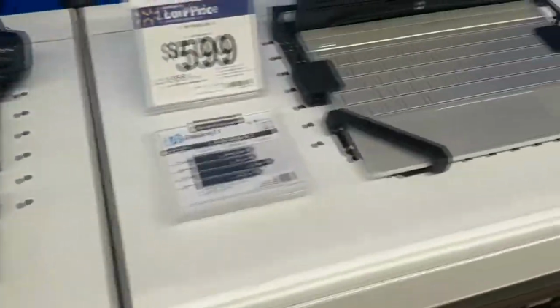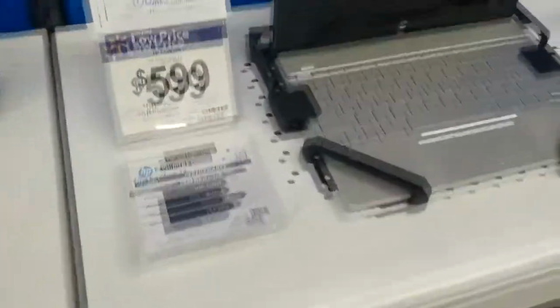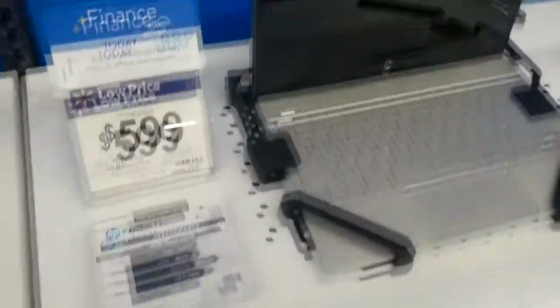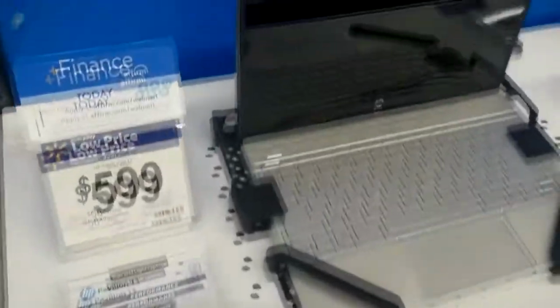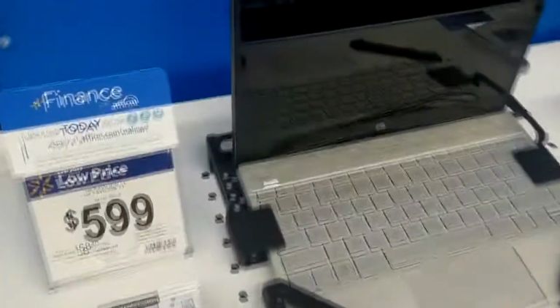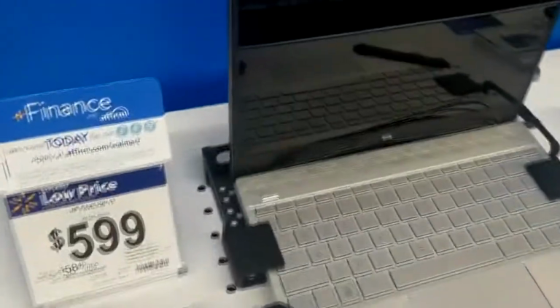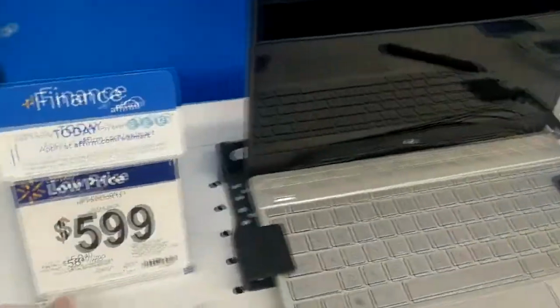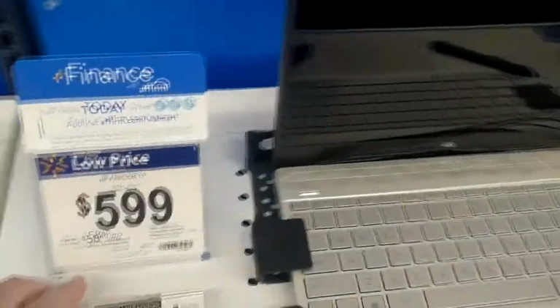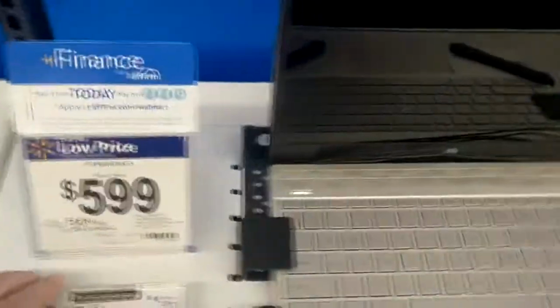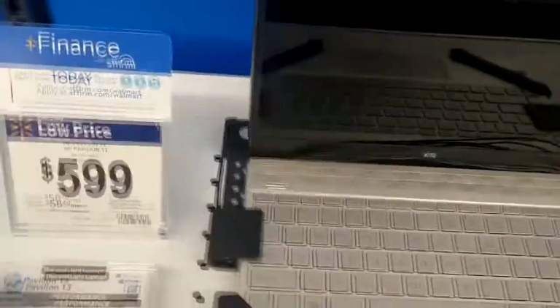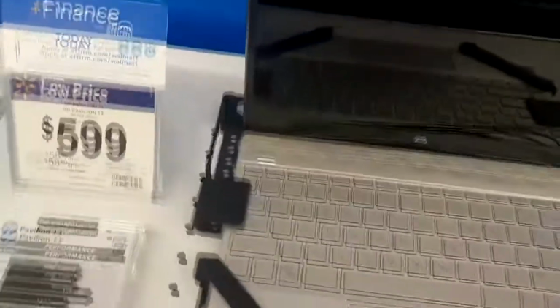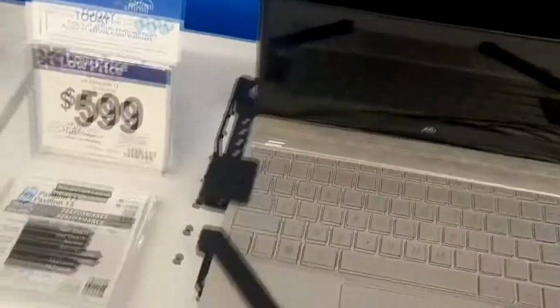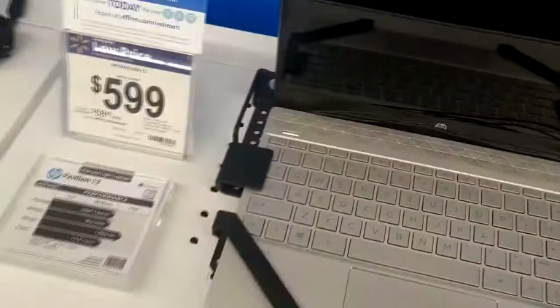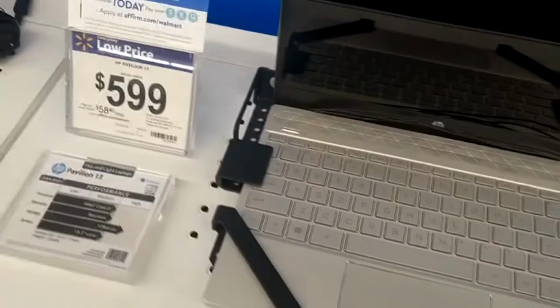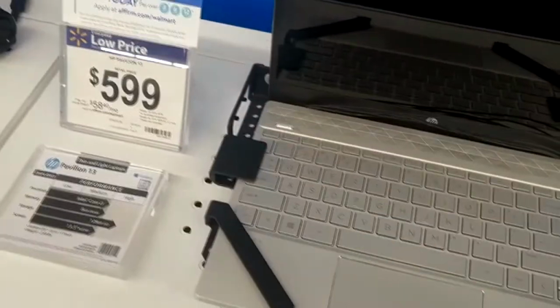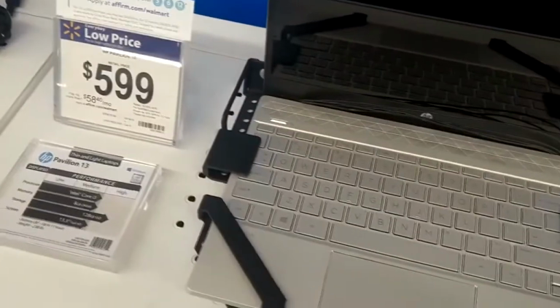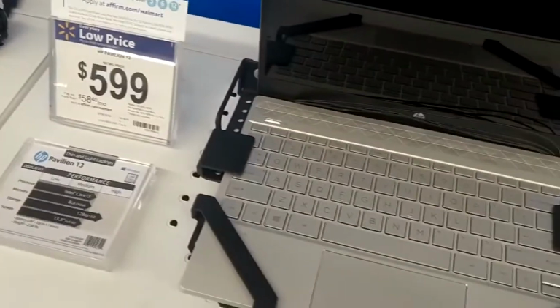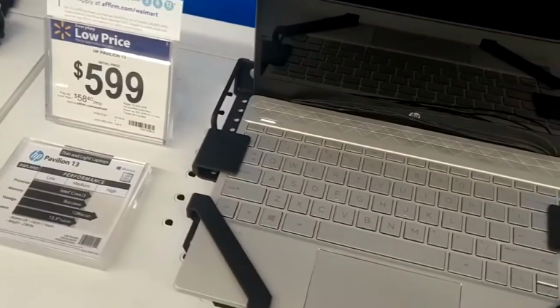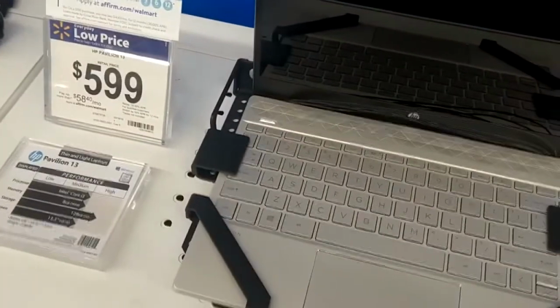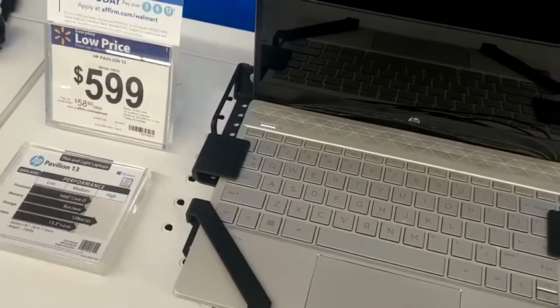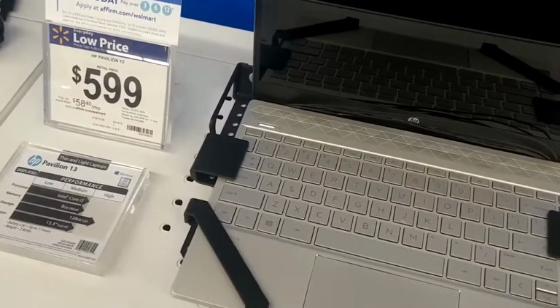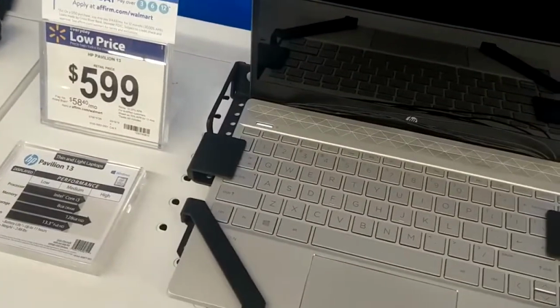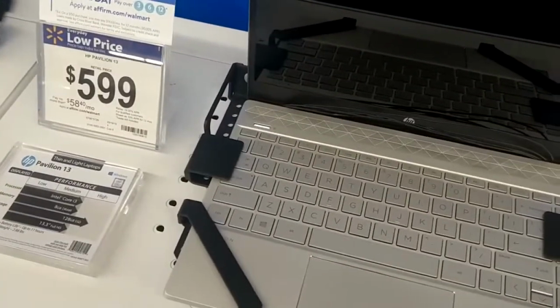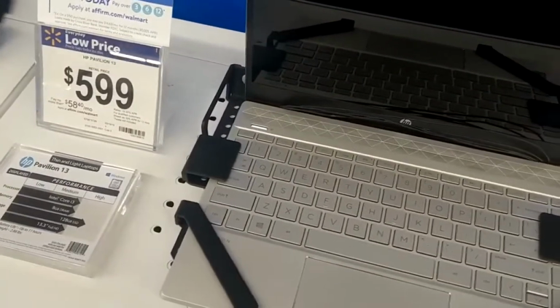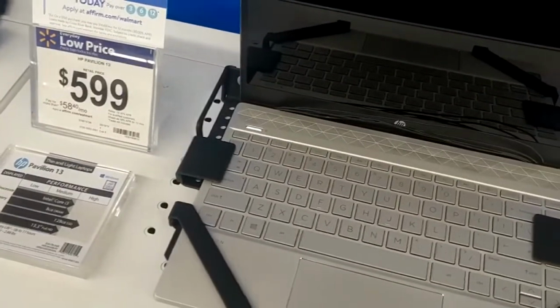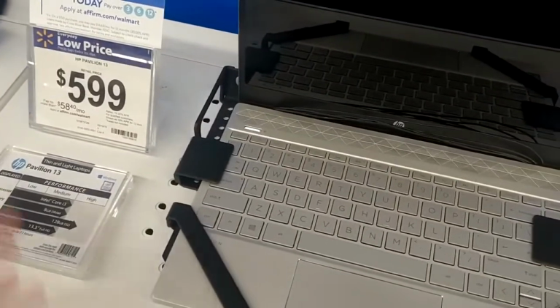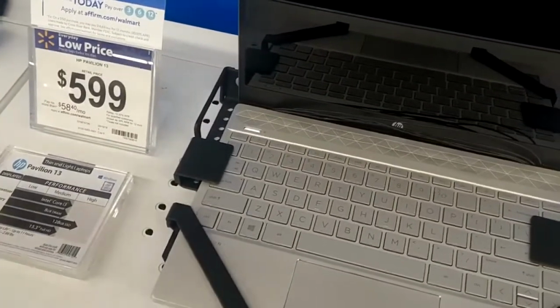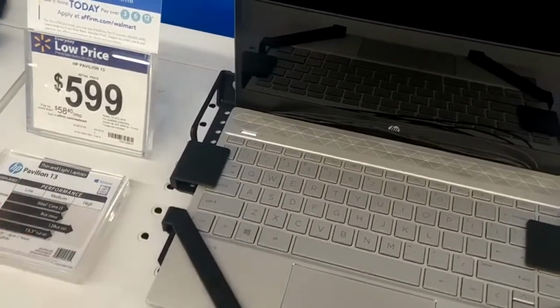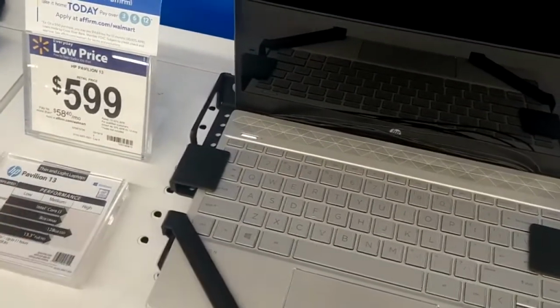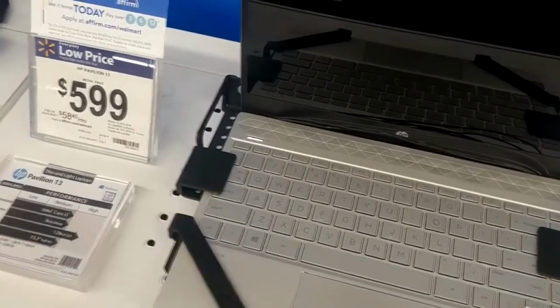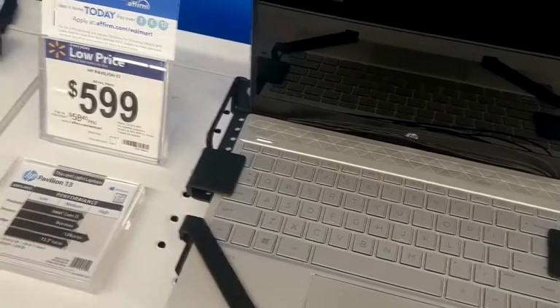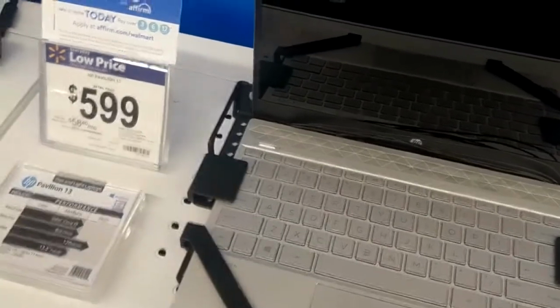And we're getting into a lot better machine here — i3, 8GB RAM, 128GB SSD. You know, $600.